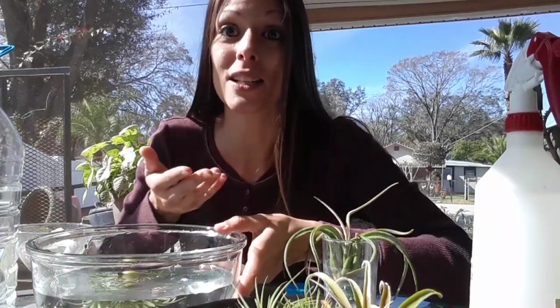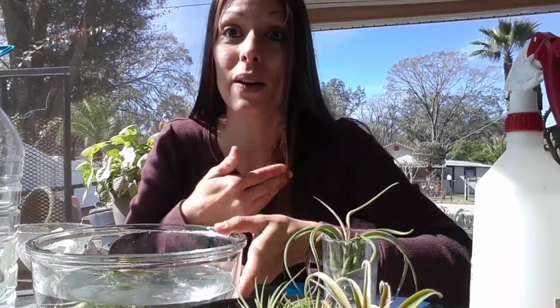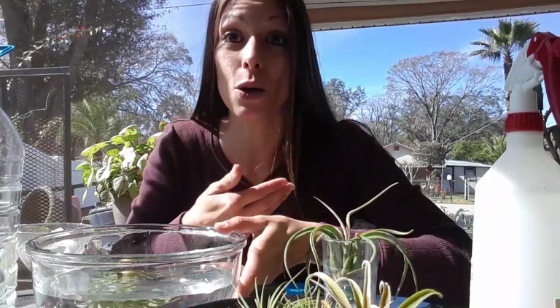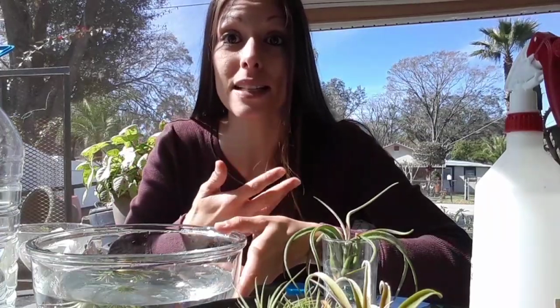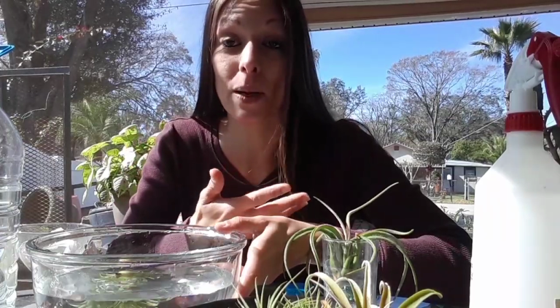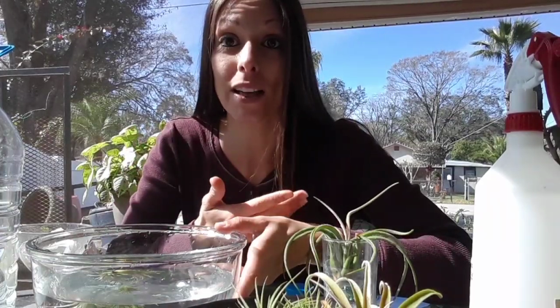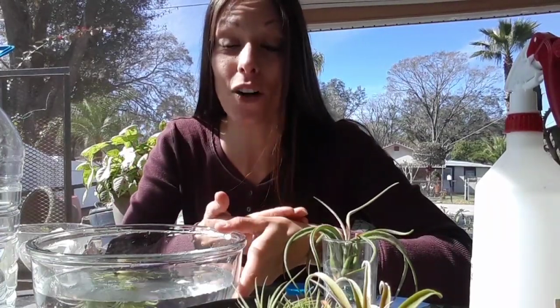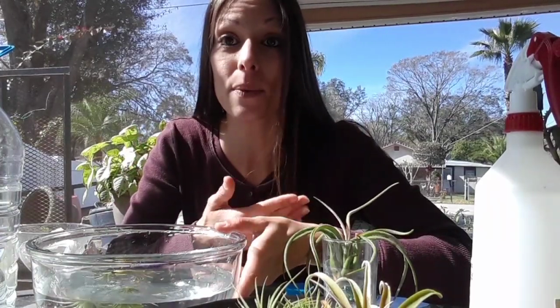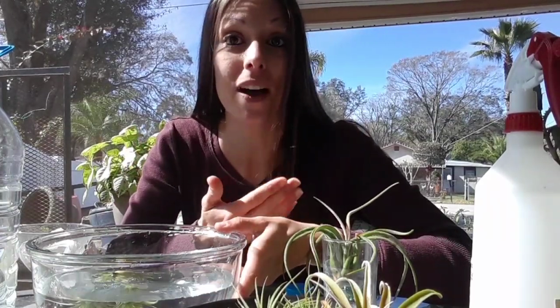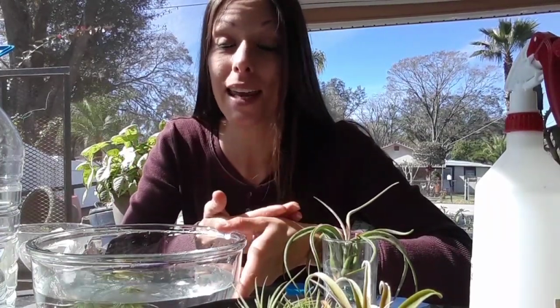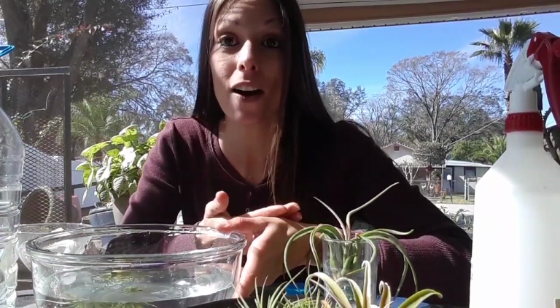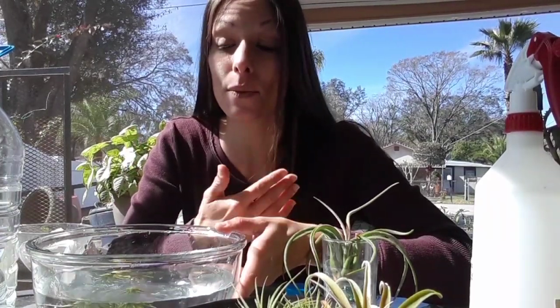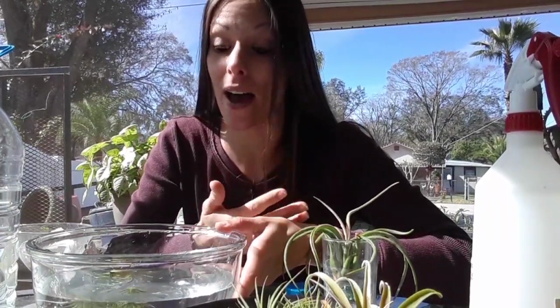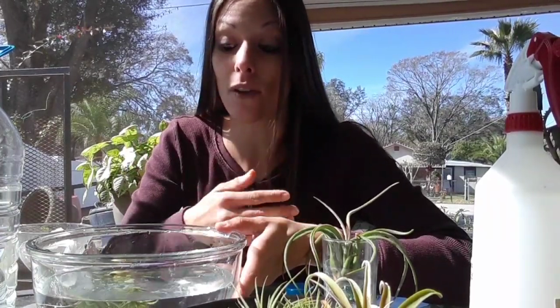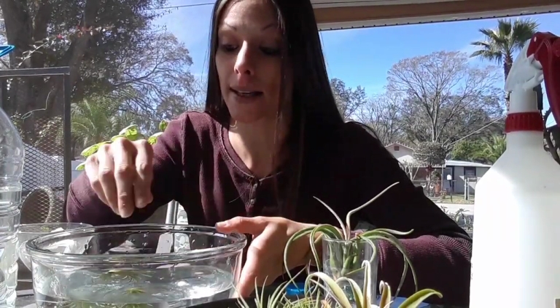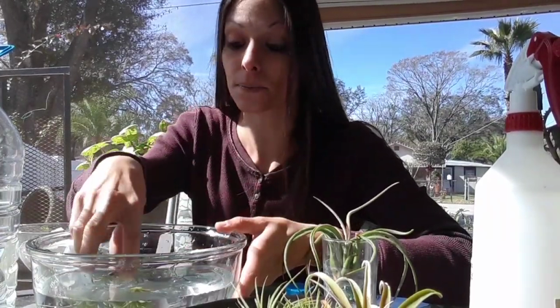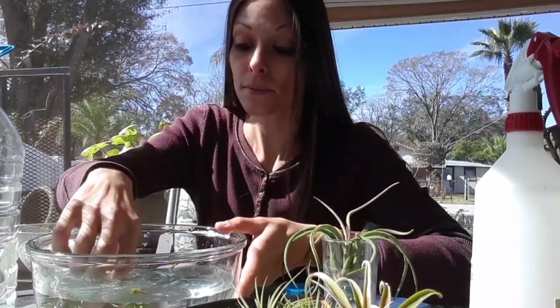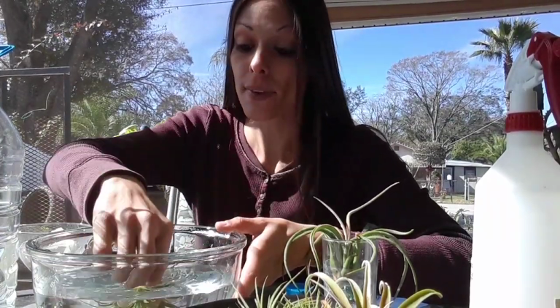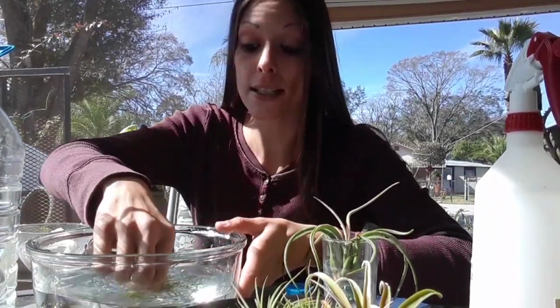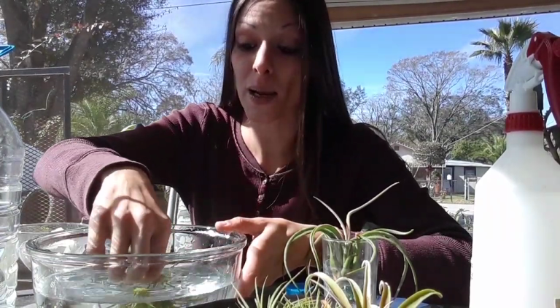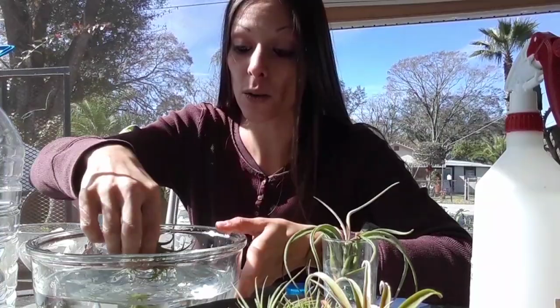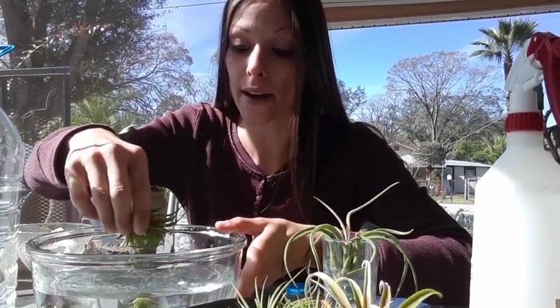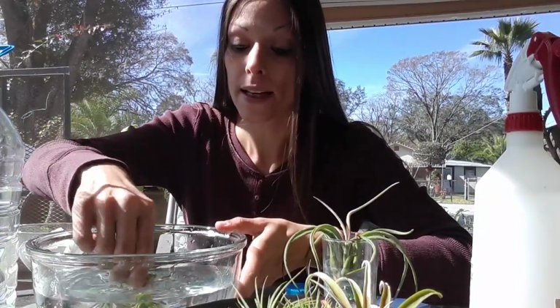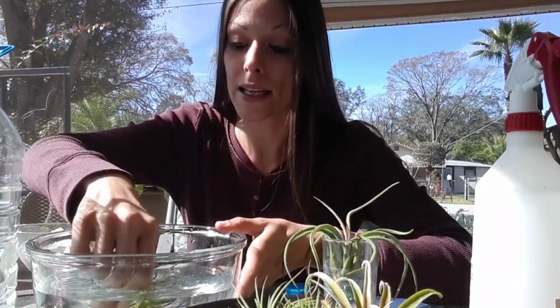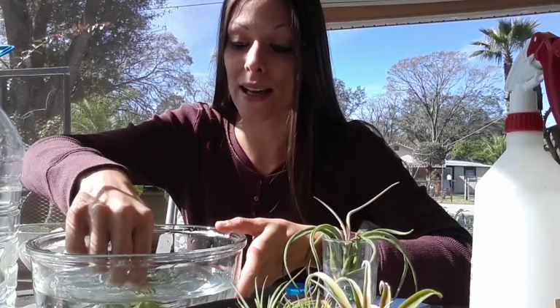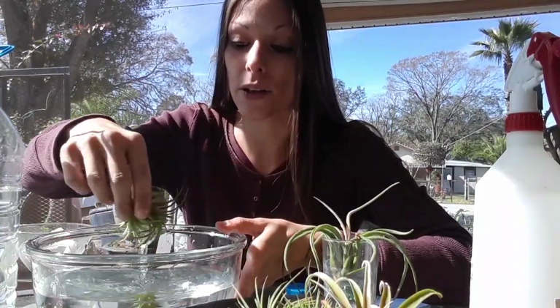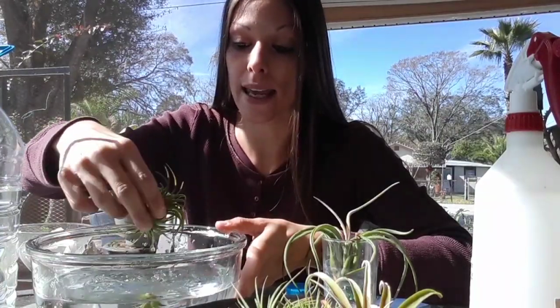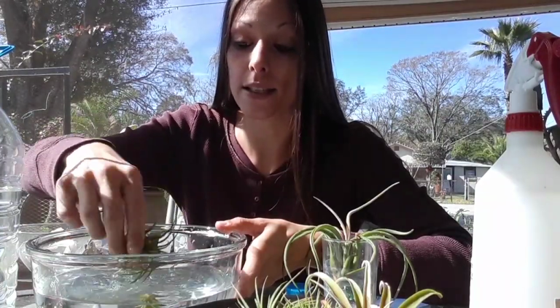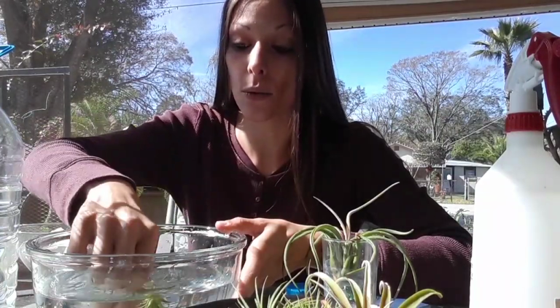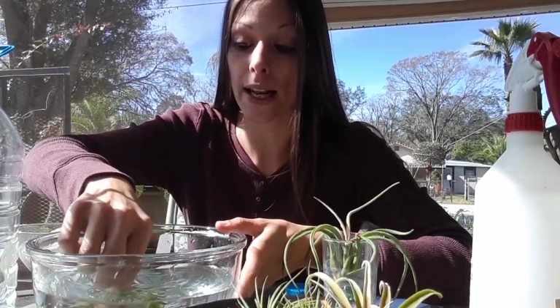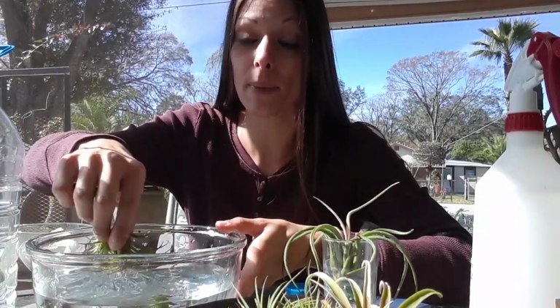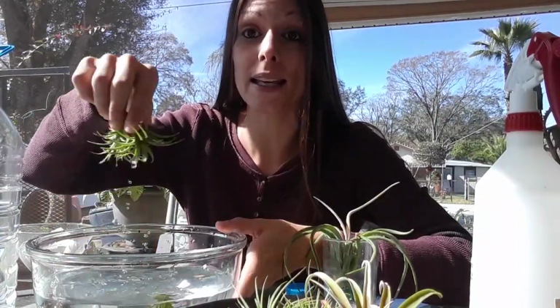Indoors it's been really dry. We've had the heater on because it's been cold out these past few days, so we're going to give them a nice soak.